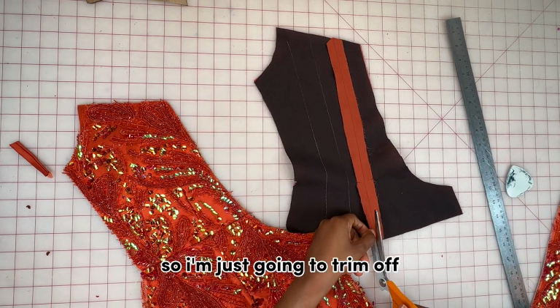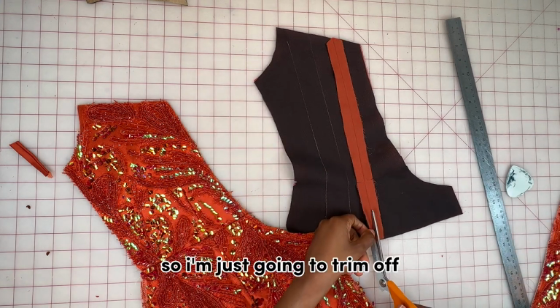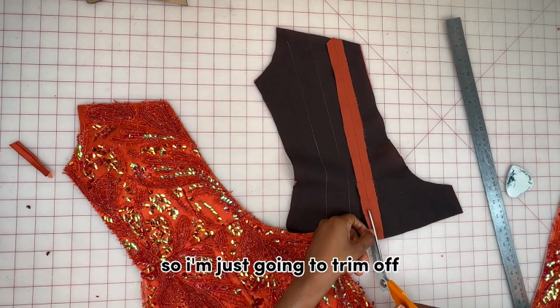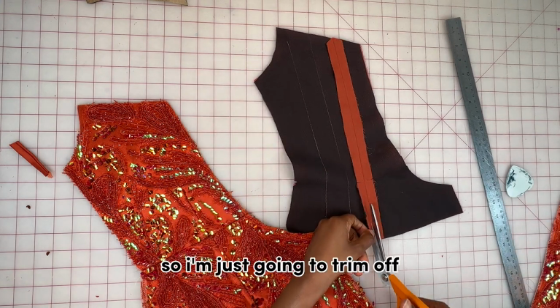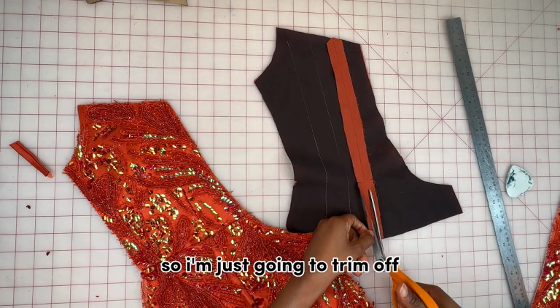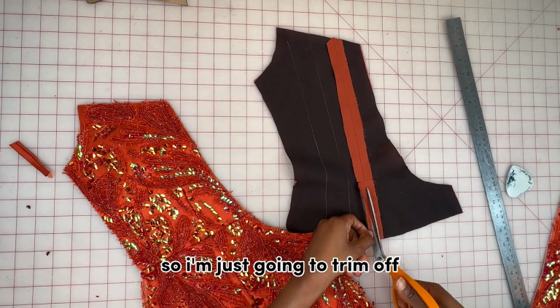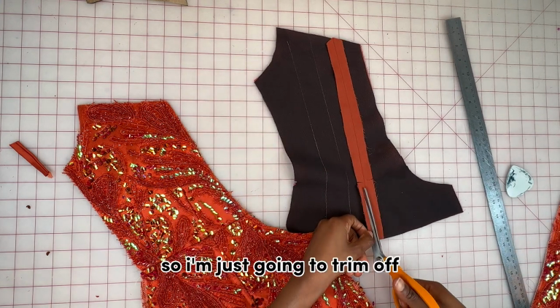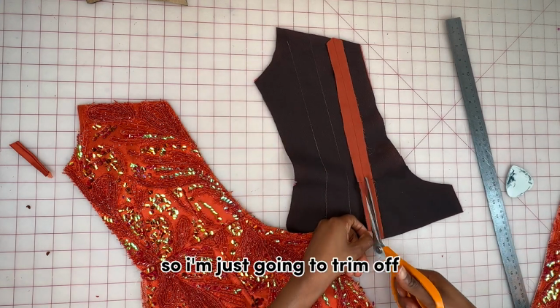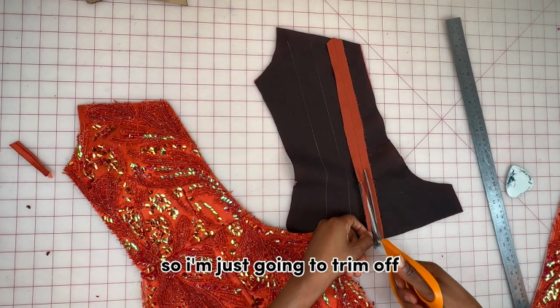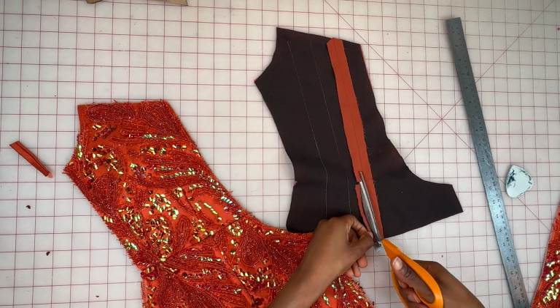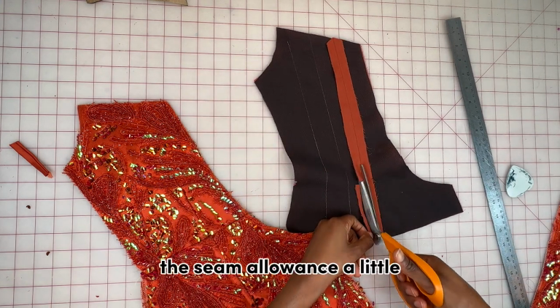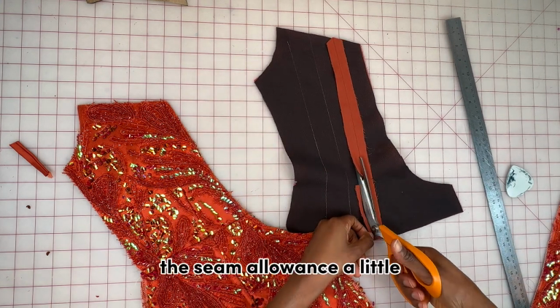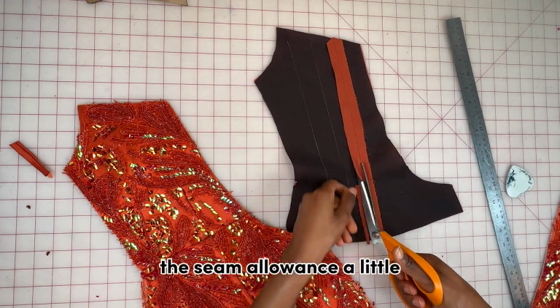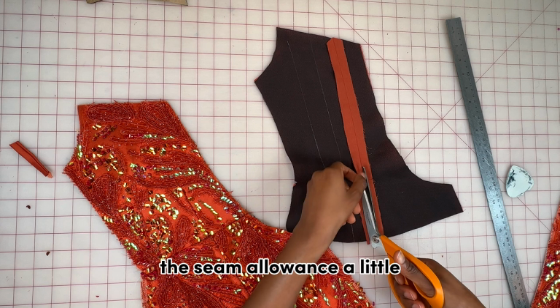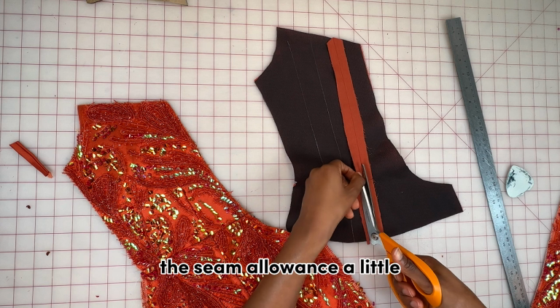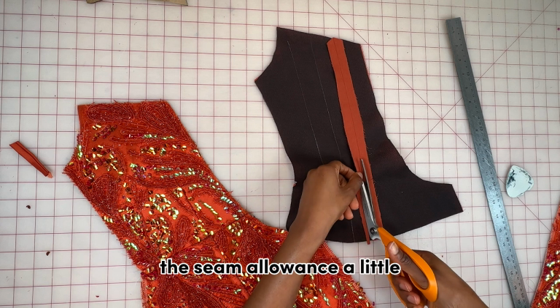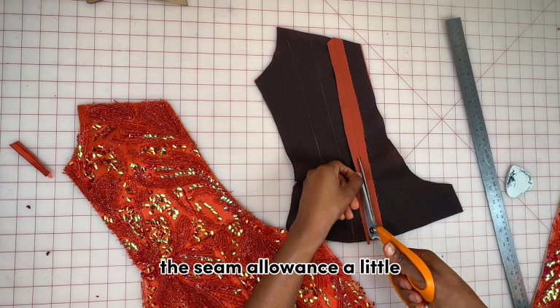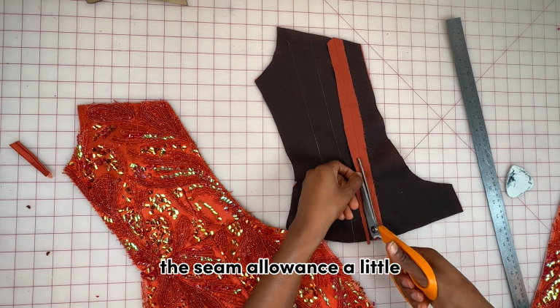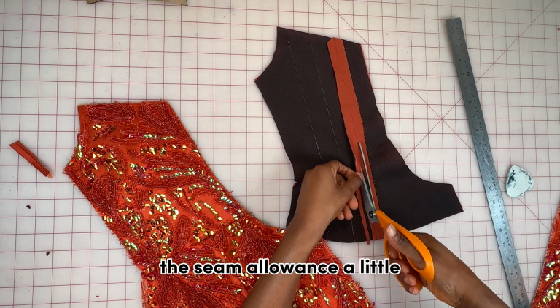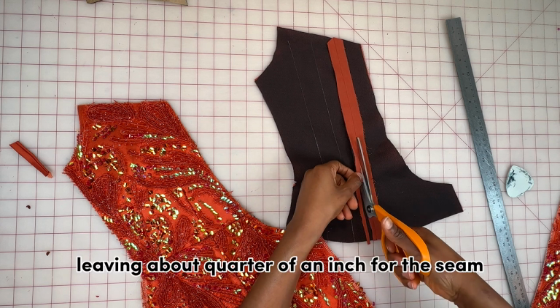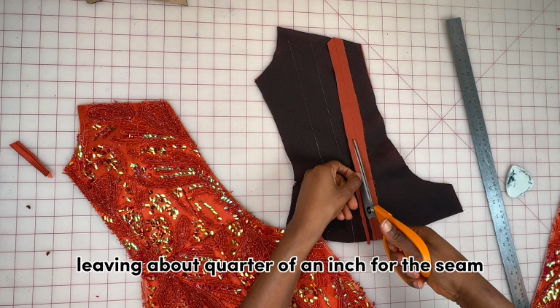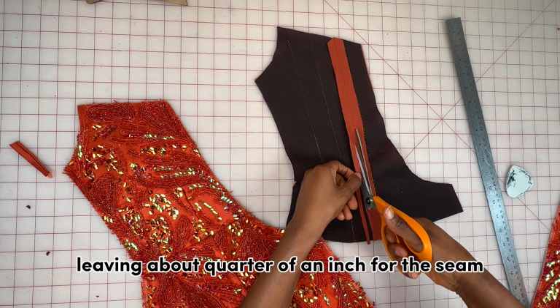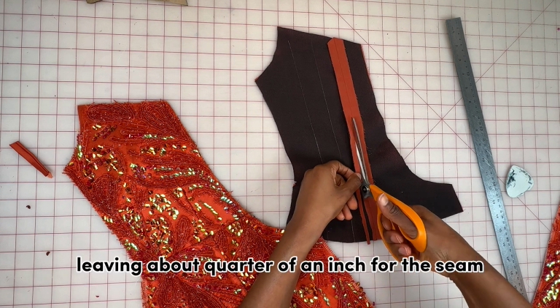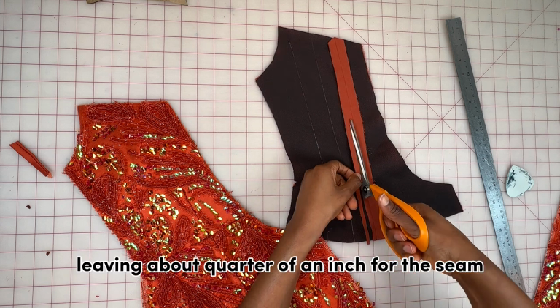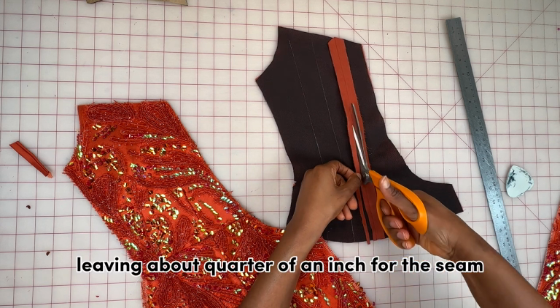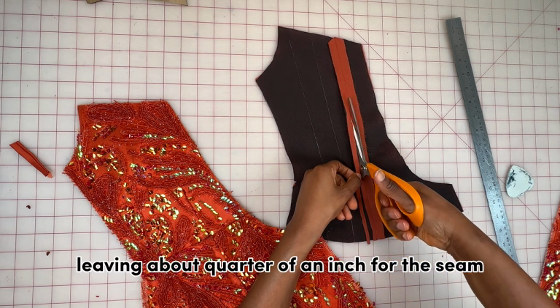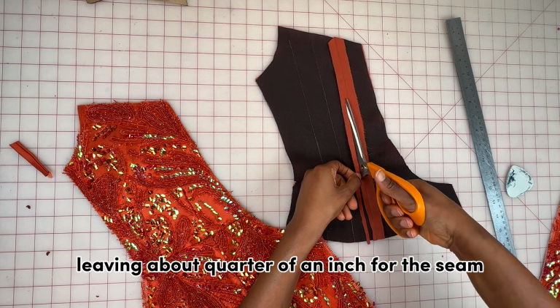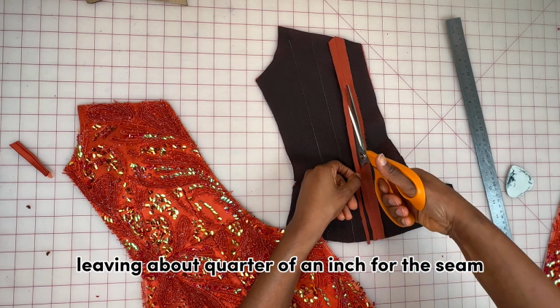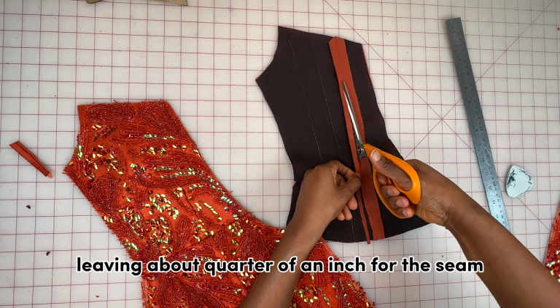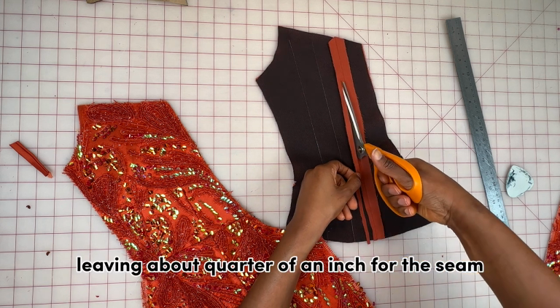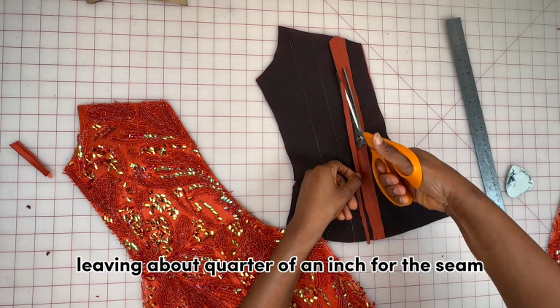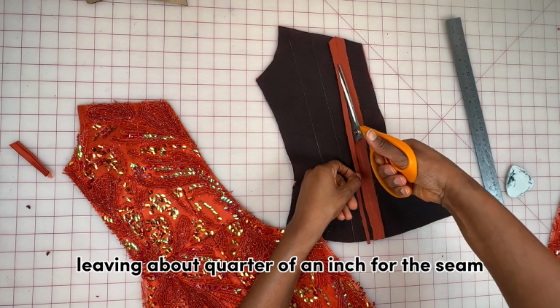I'm going to trim off the seam allowance a little, leaving about a quarter of an inch.